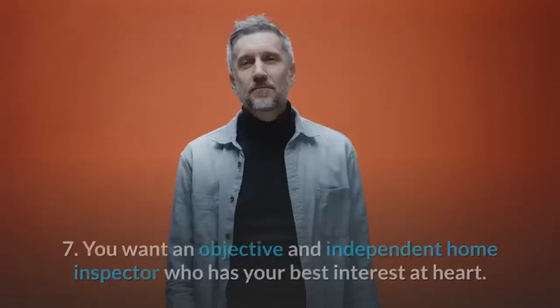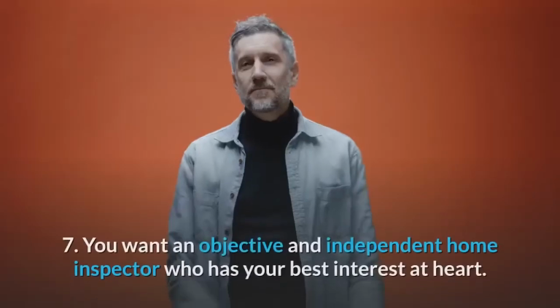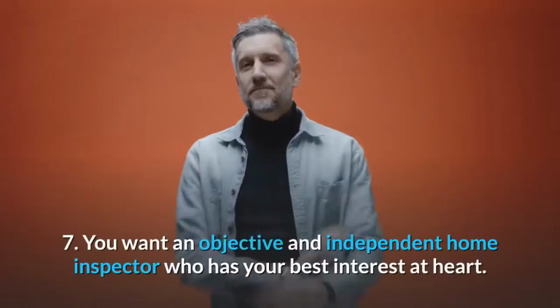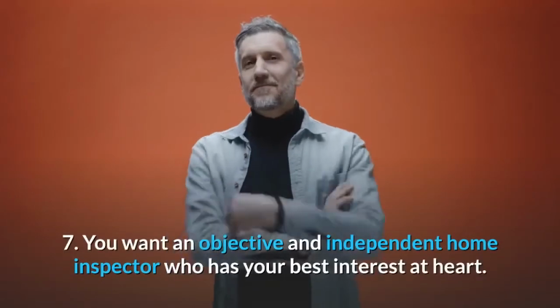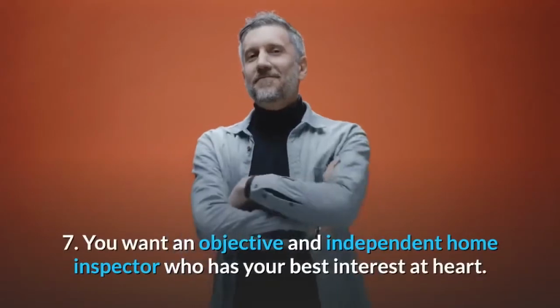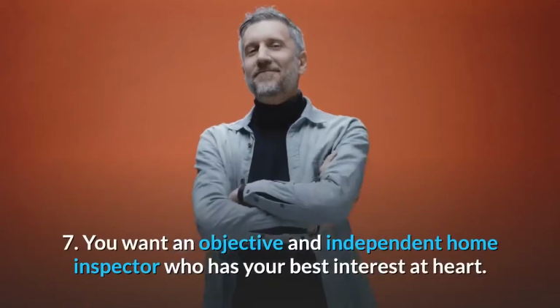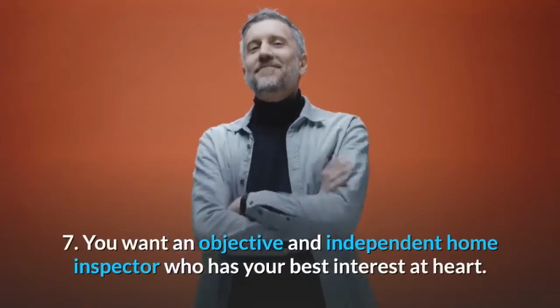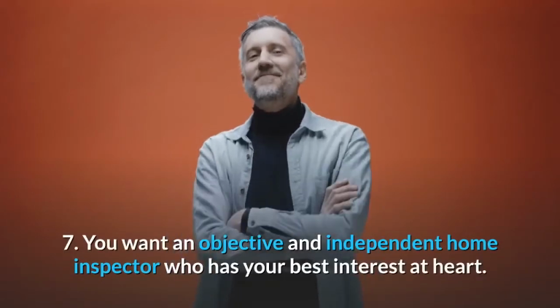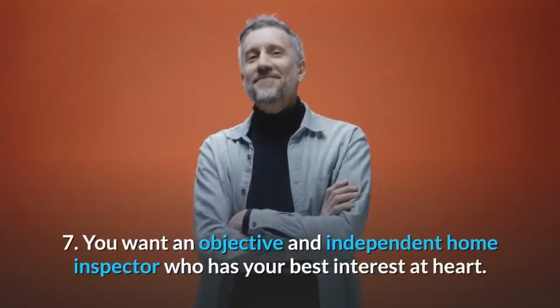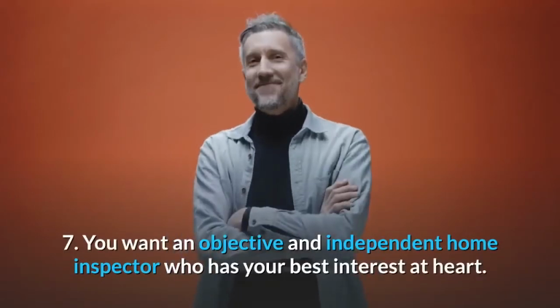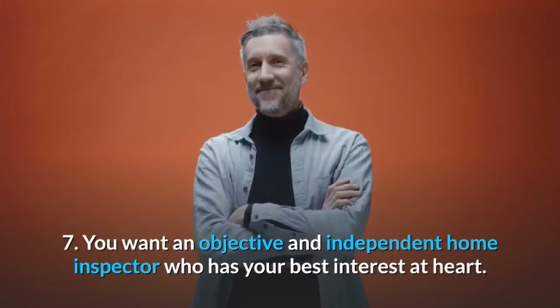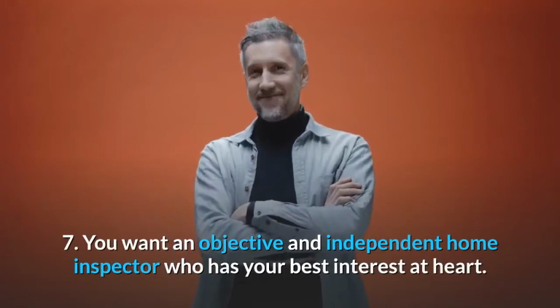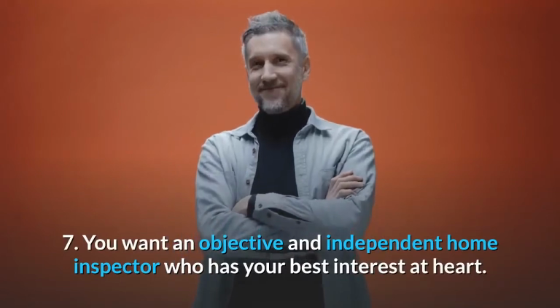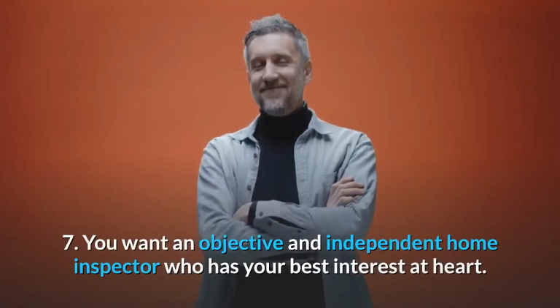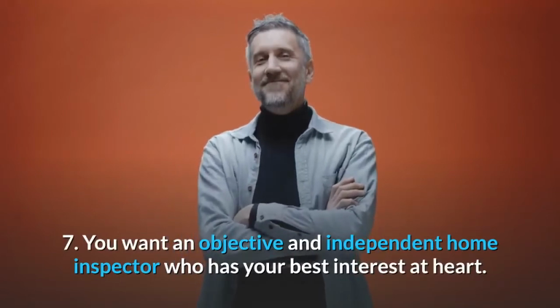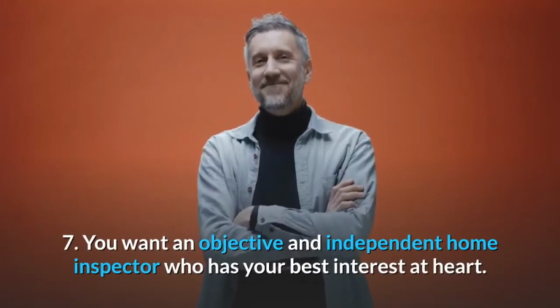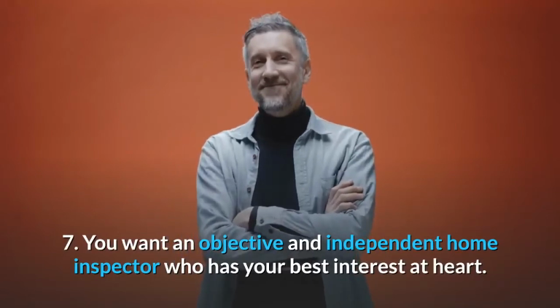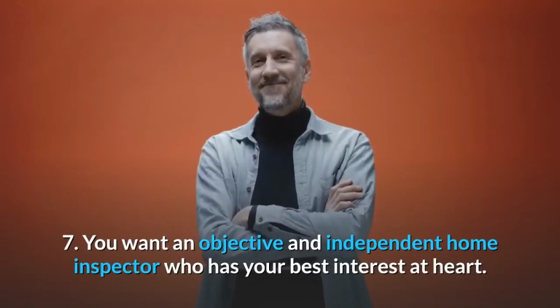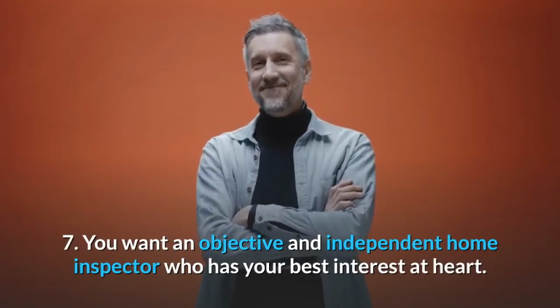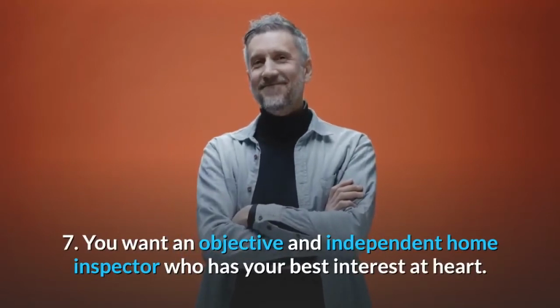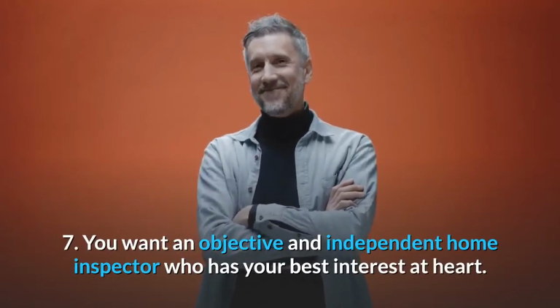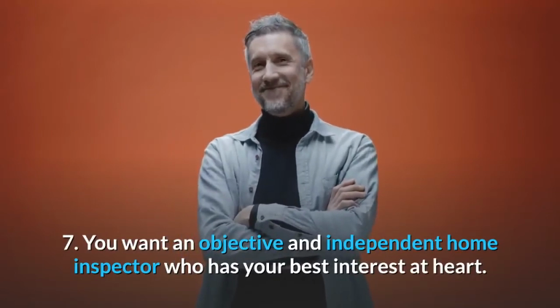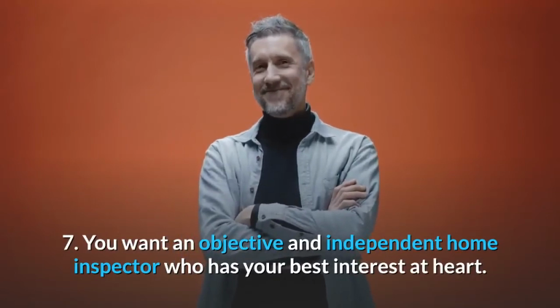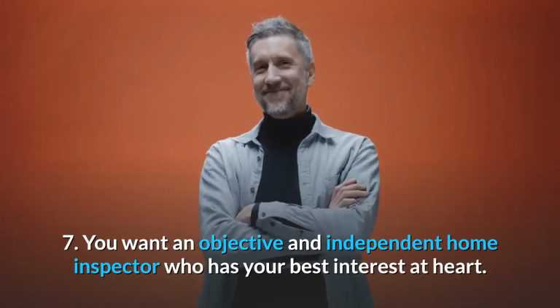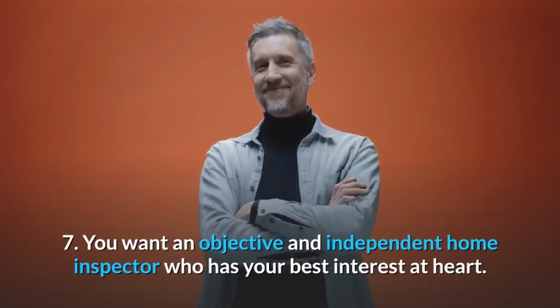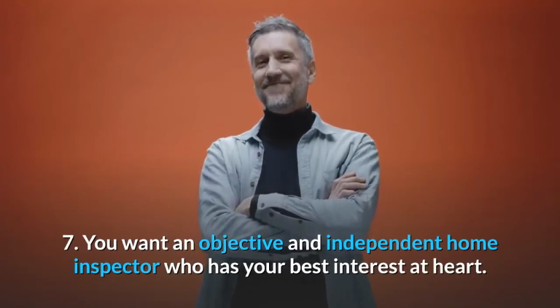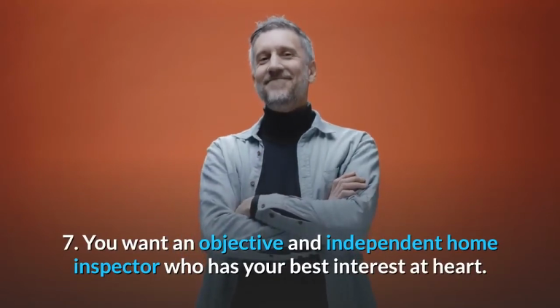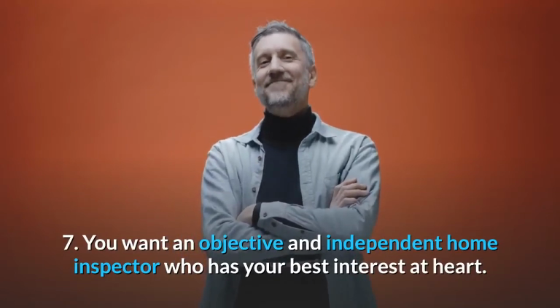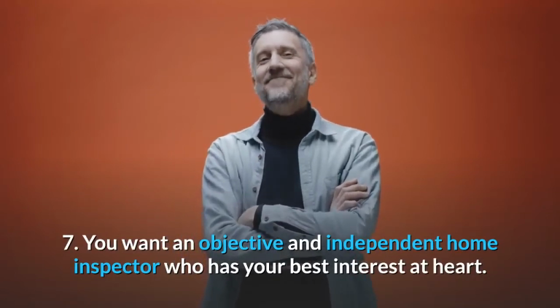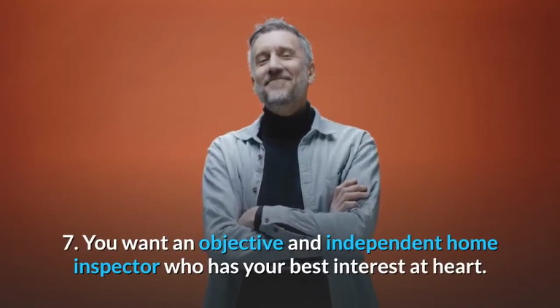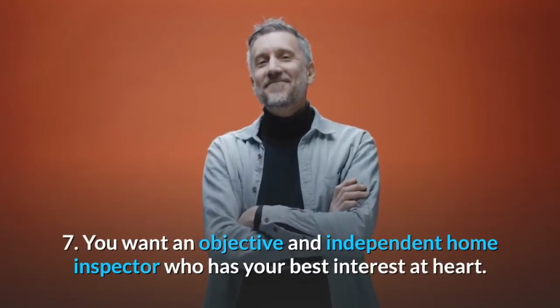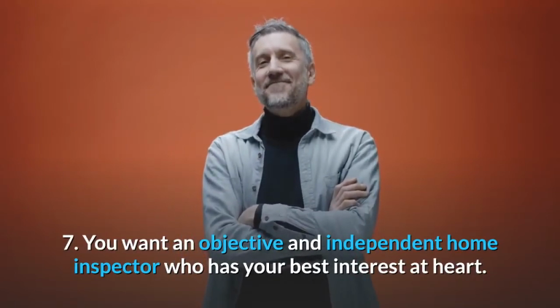Number 7: You want an objective and independent home inspector who has your best interest at heart.